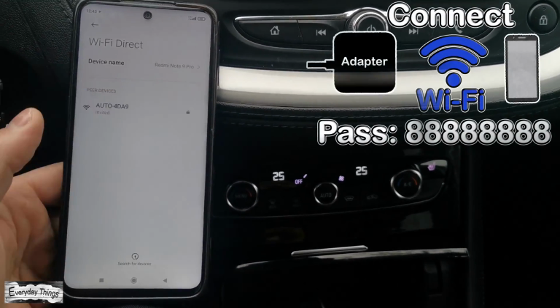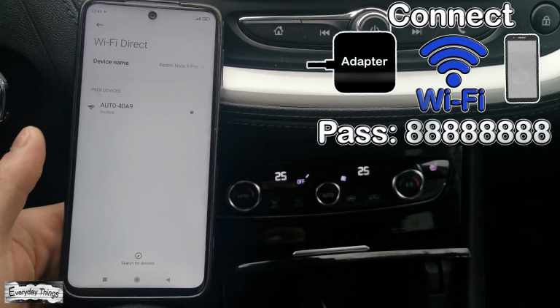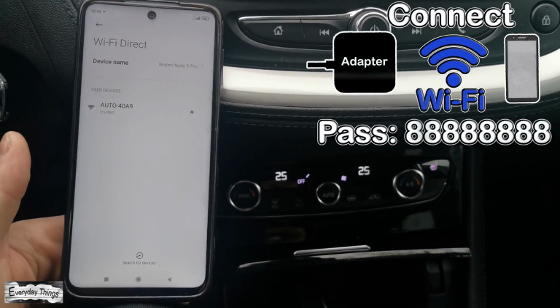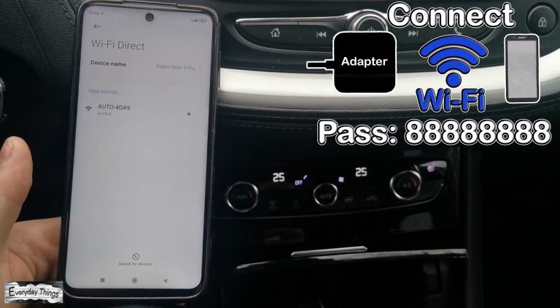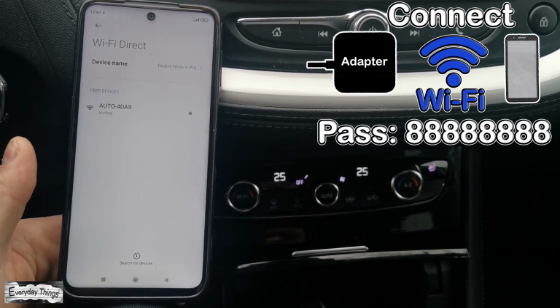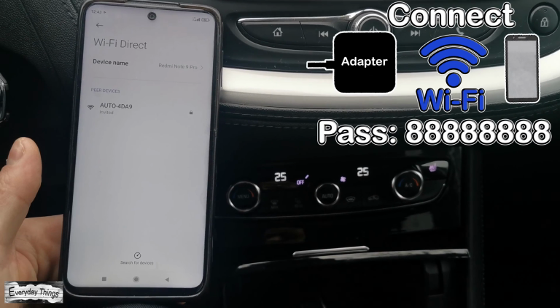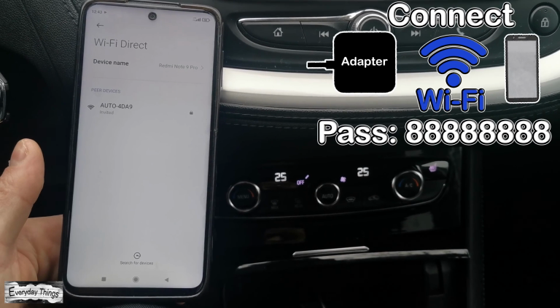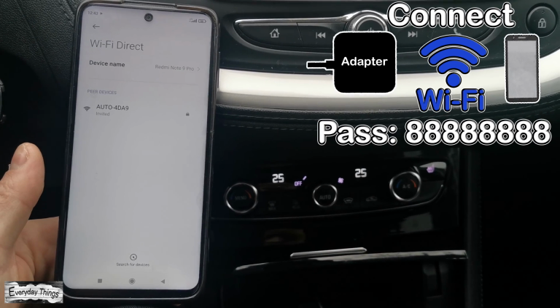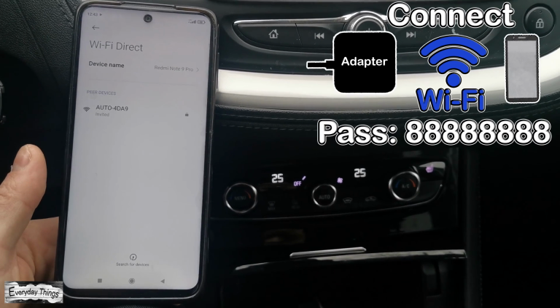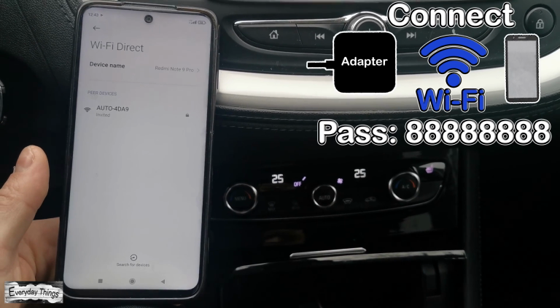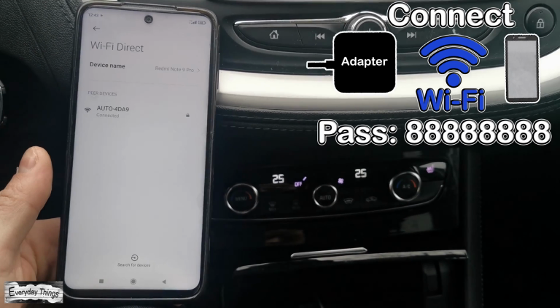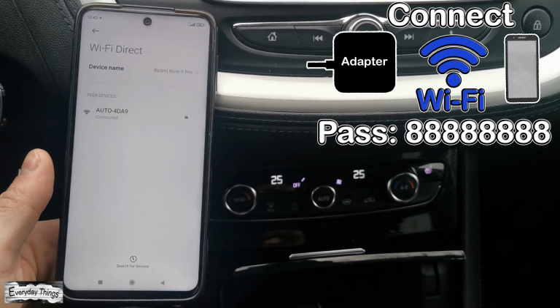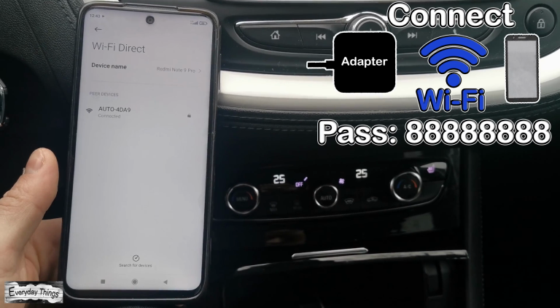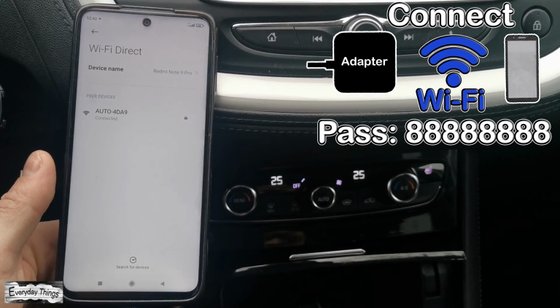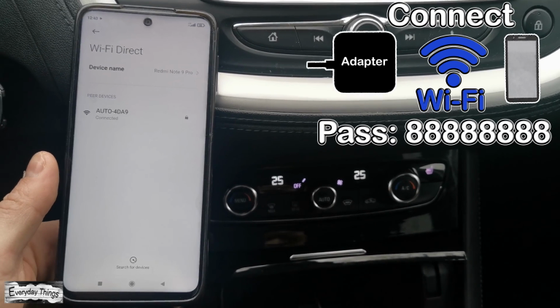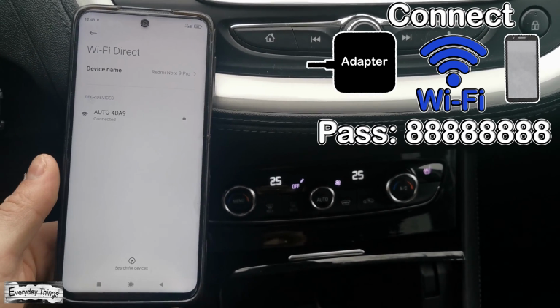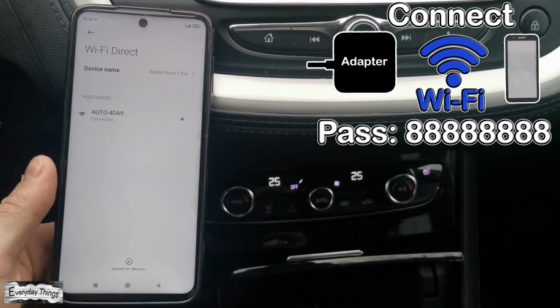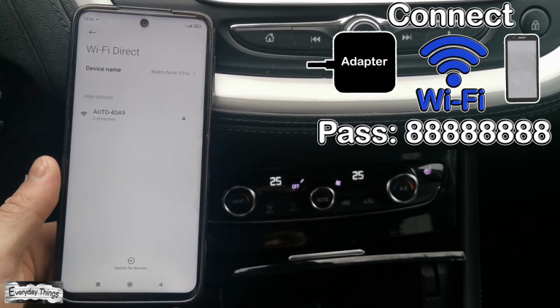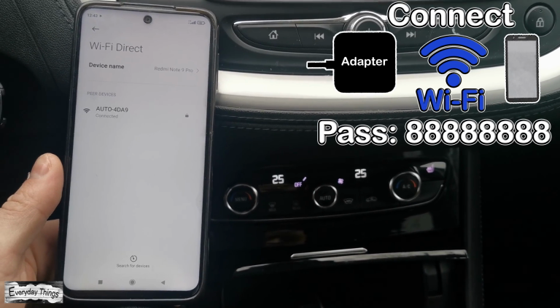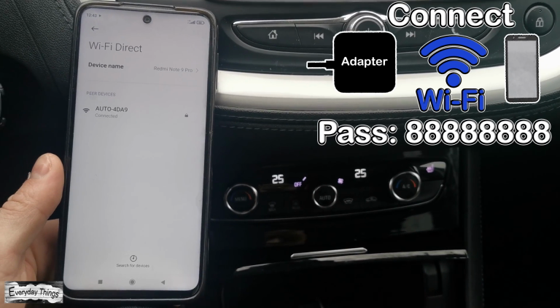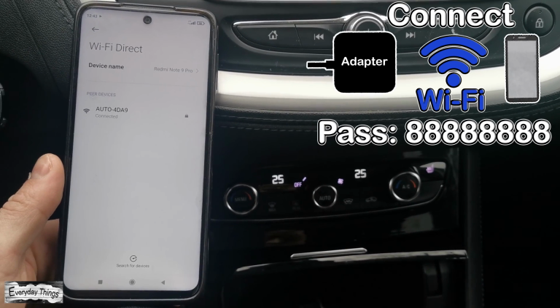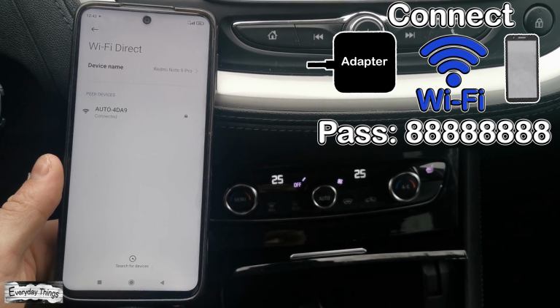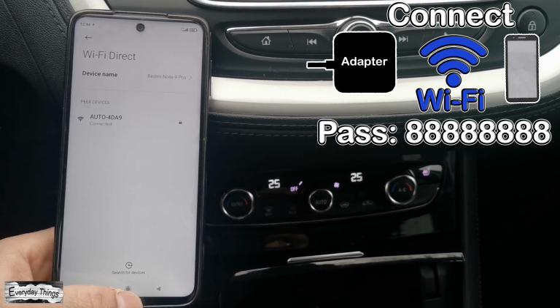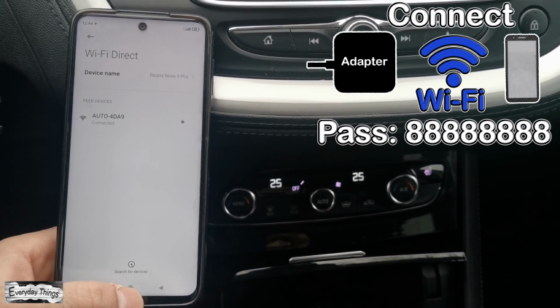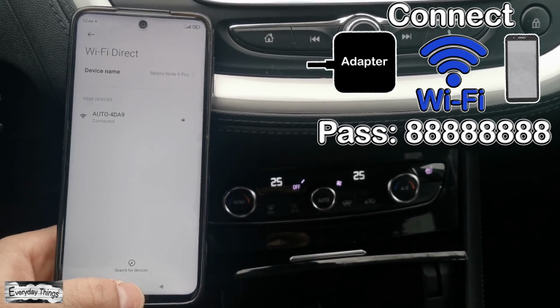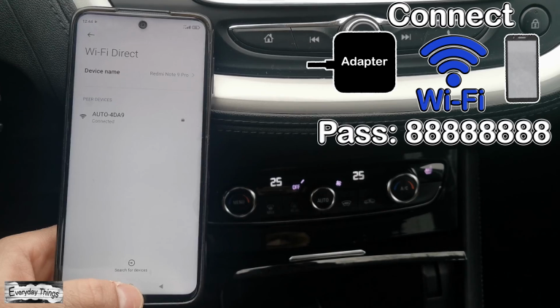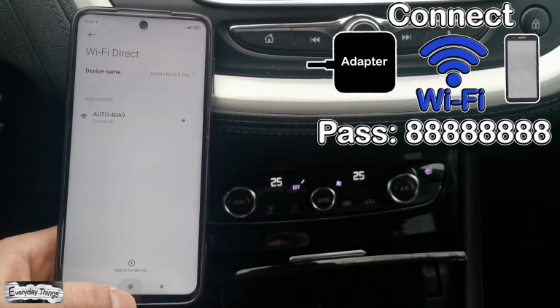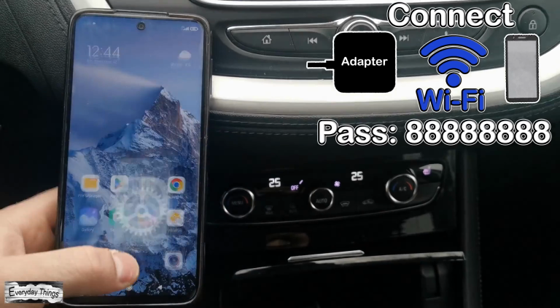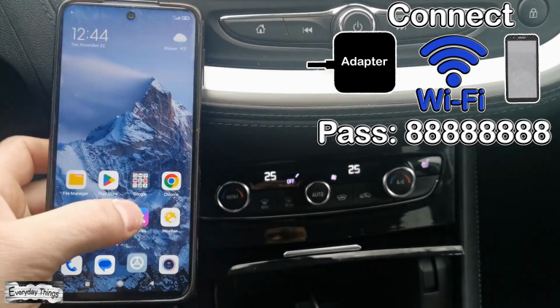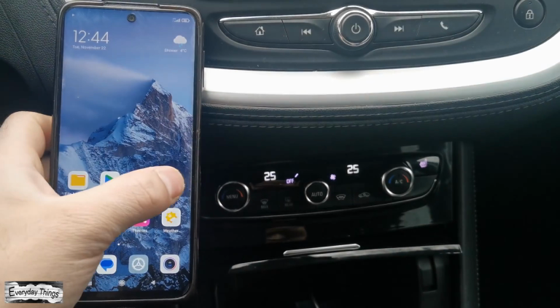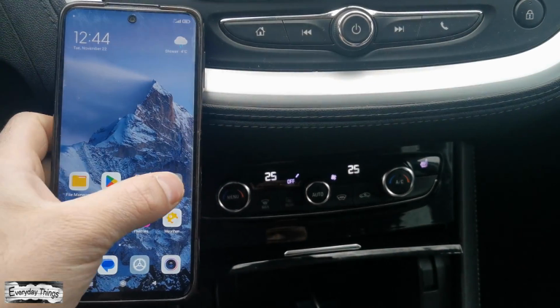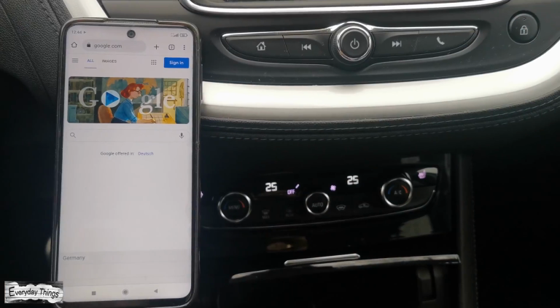Find and connect to the Autocast adapter's Wi-Fi via Wi-Fi Direct. Note: it may ask you for a password — the password is 8x8.